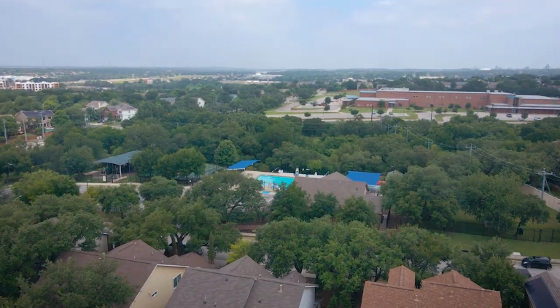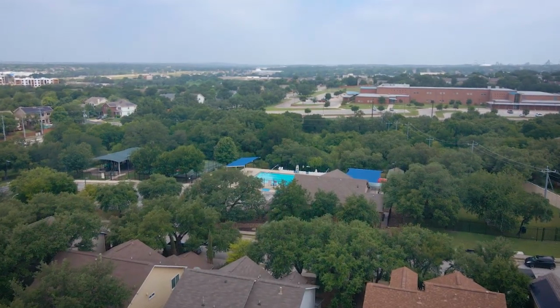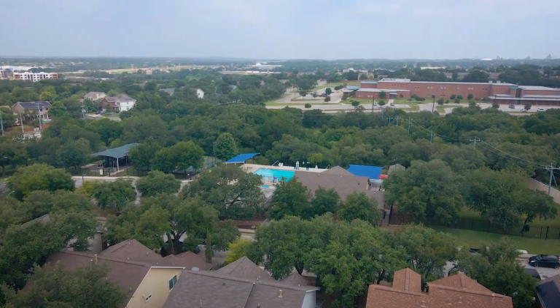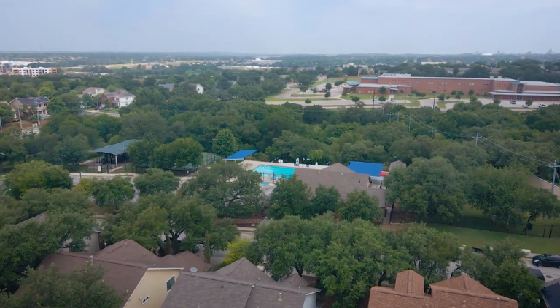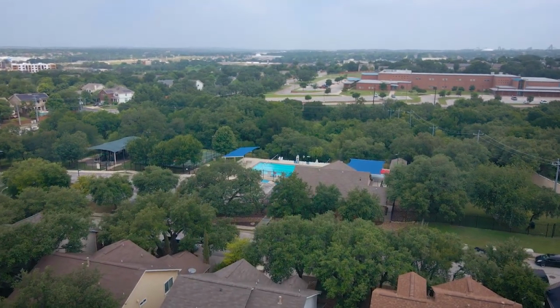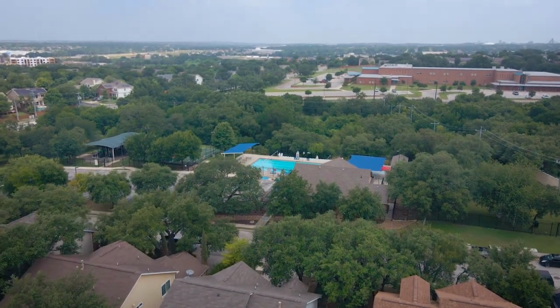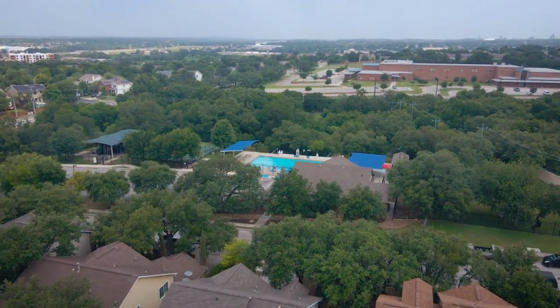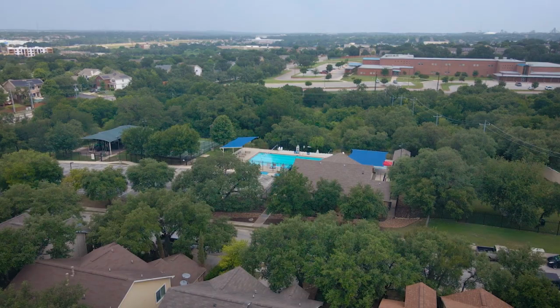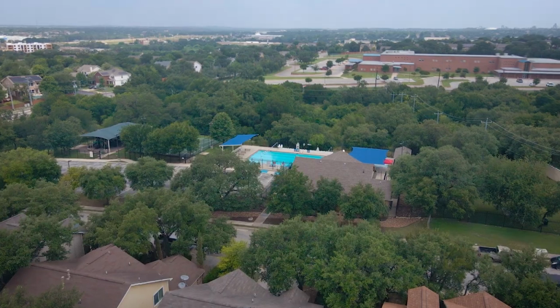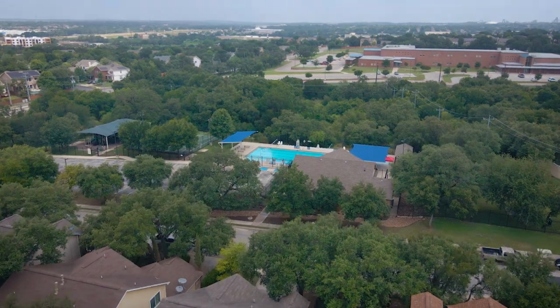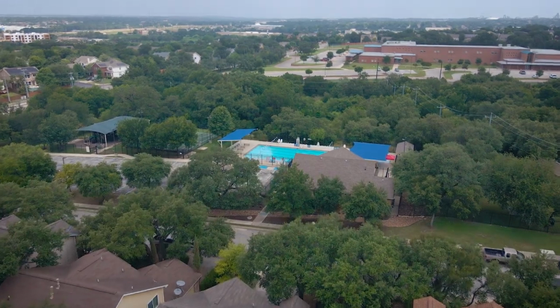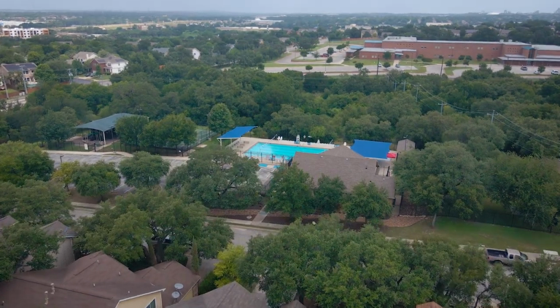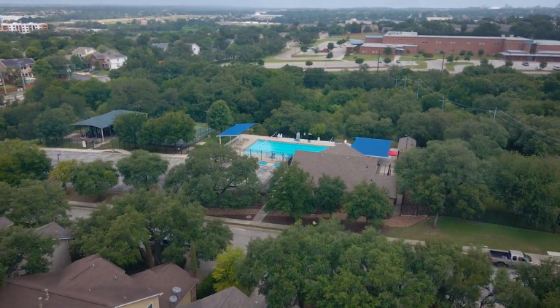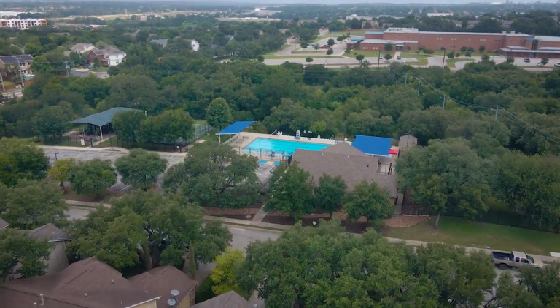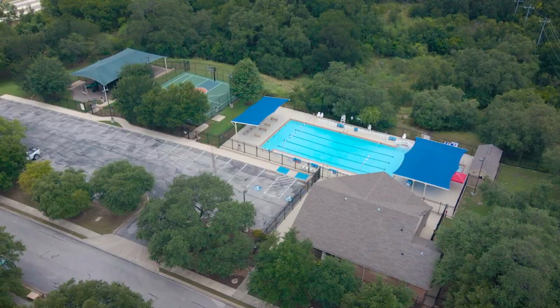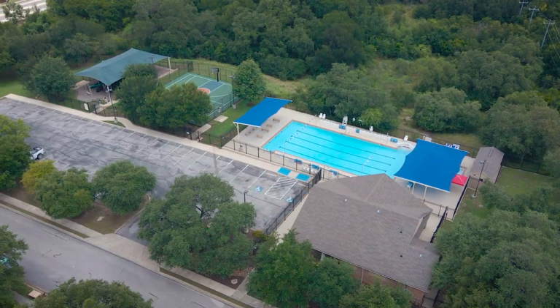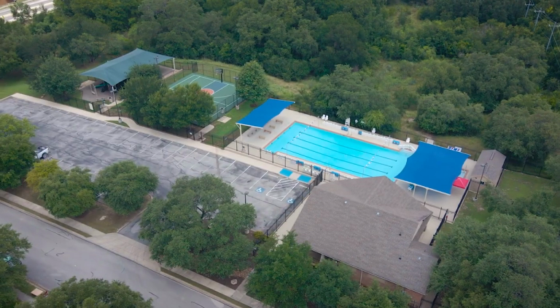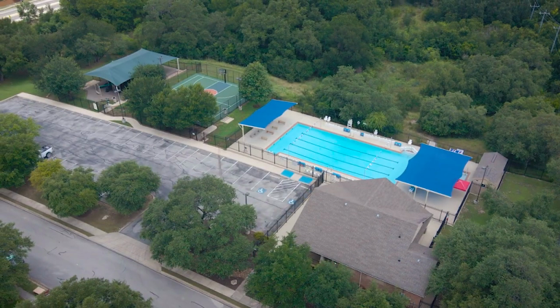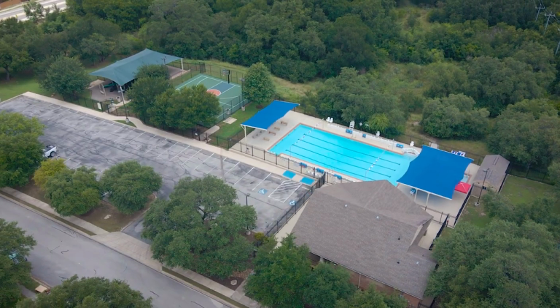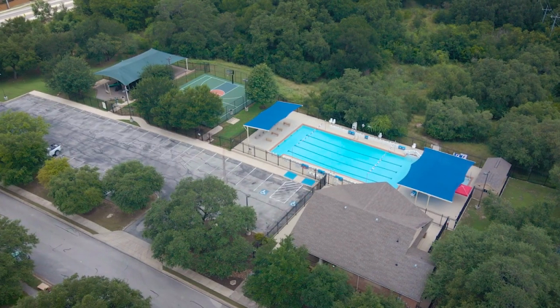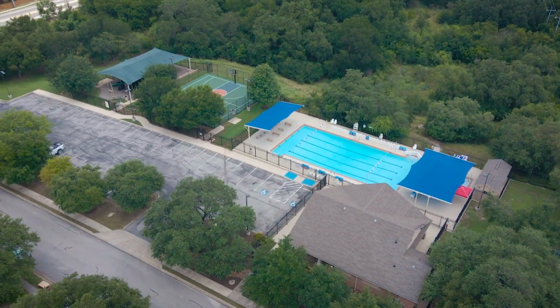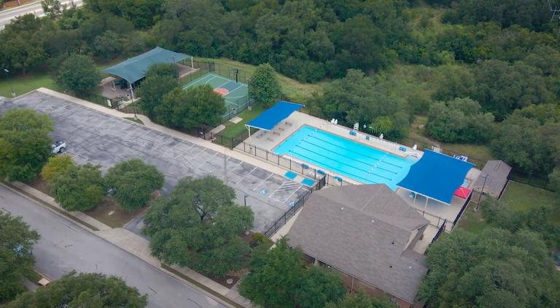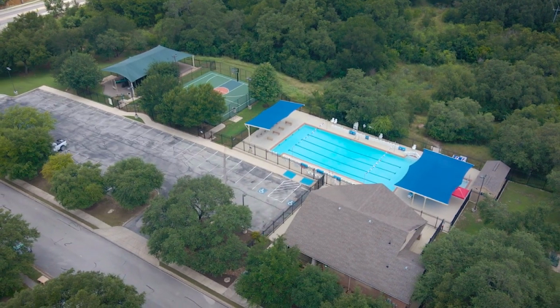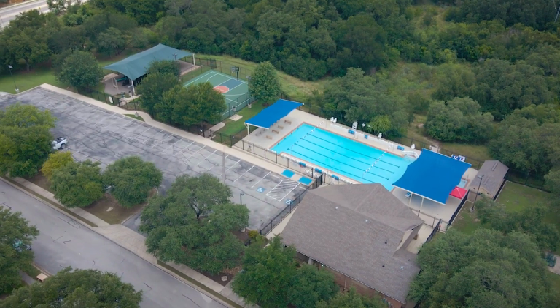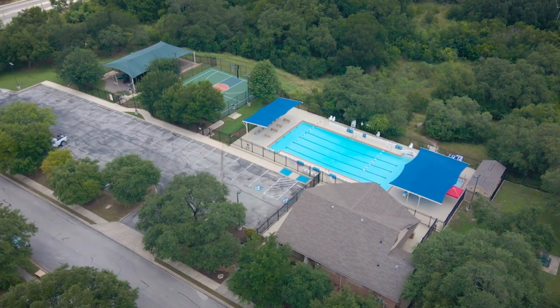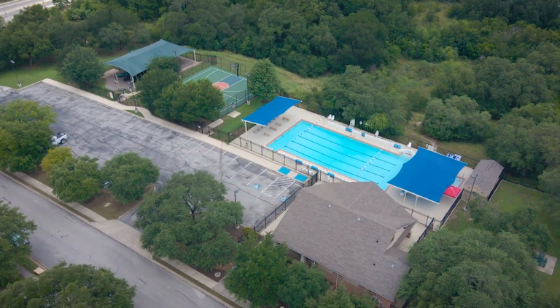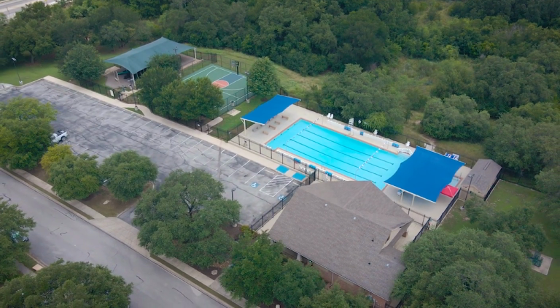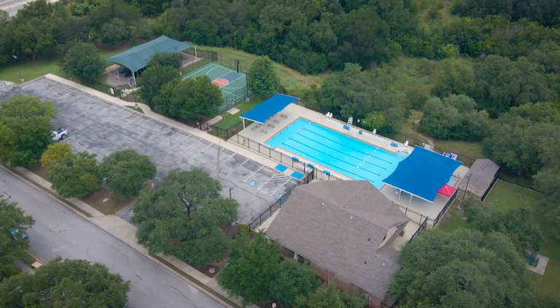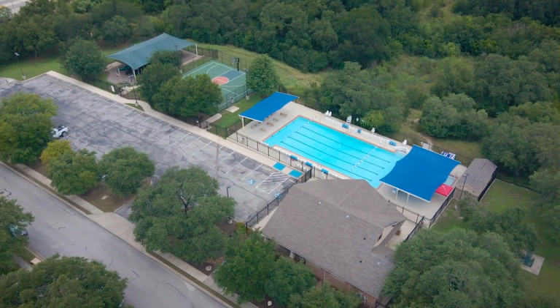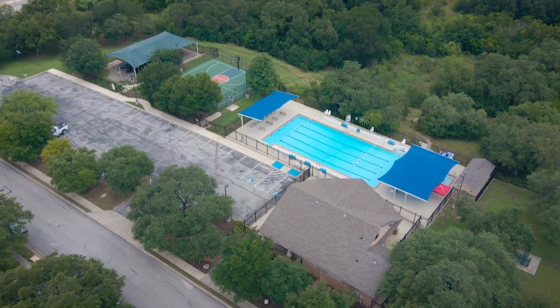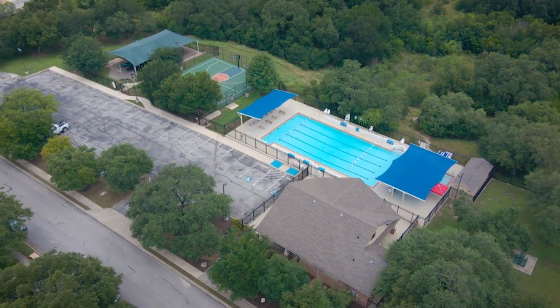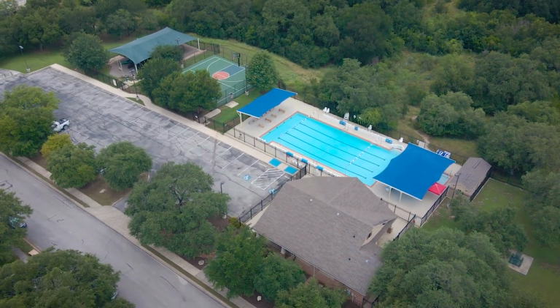Neighborhood amenities include a swimming pool, playground, basketball court, and clubhouse.